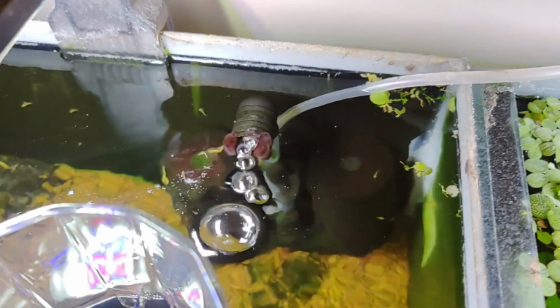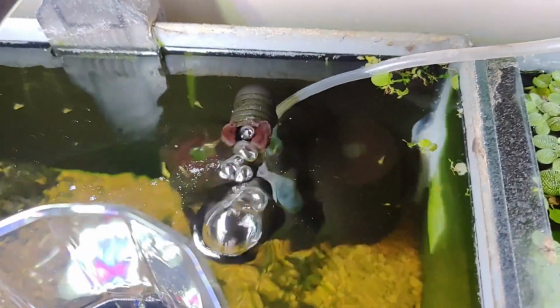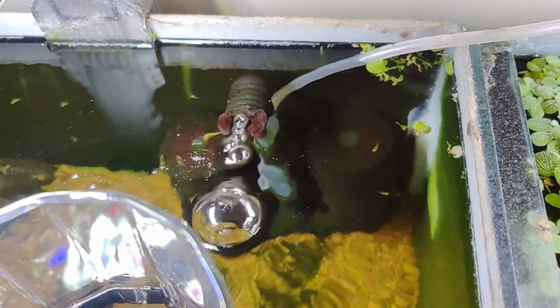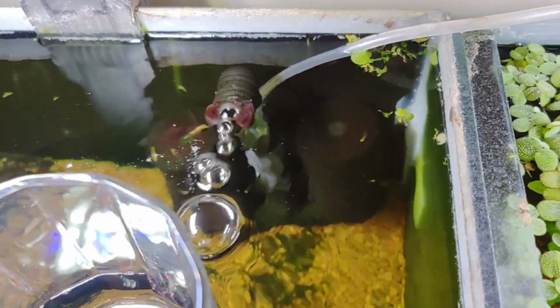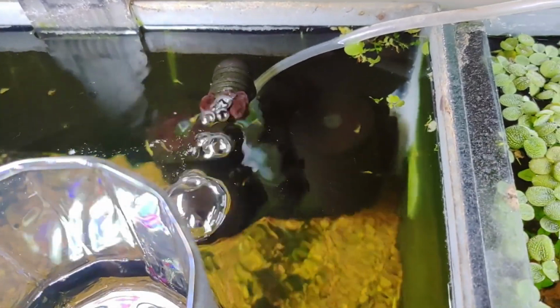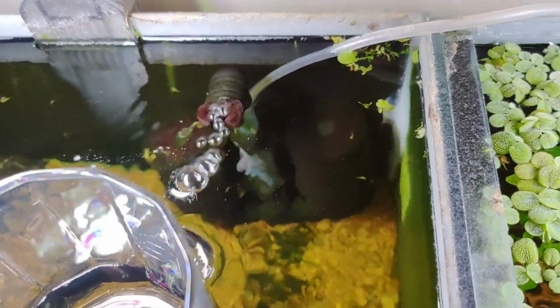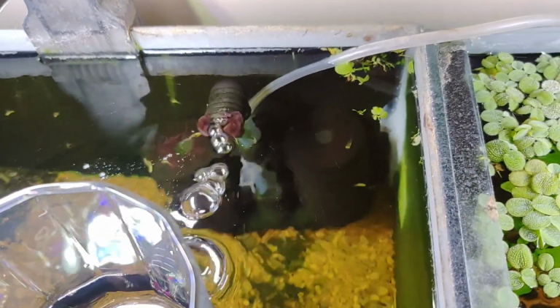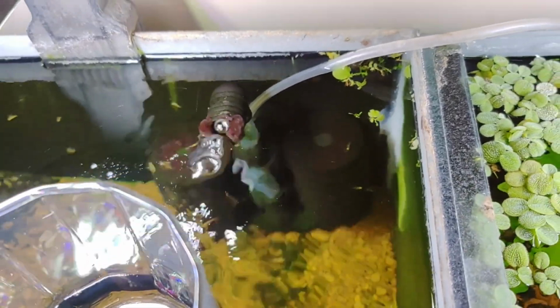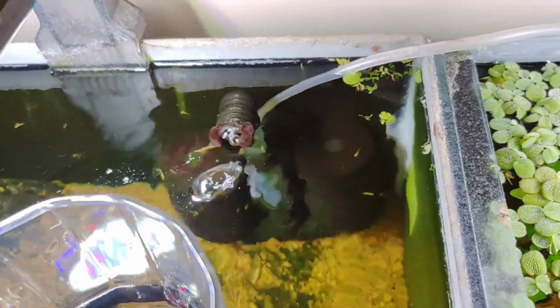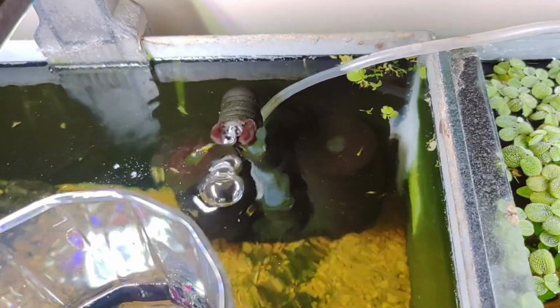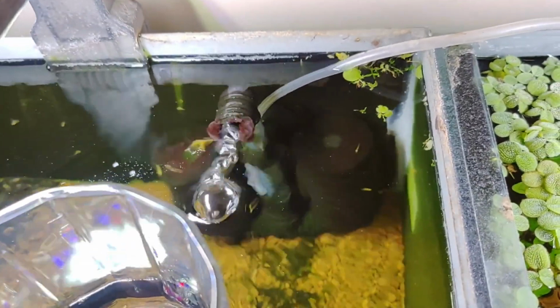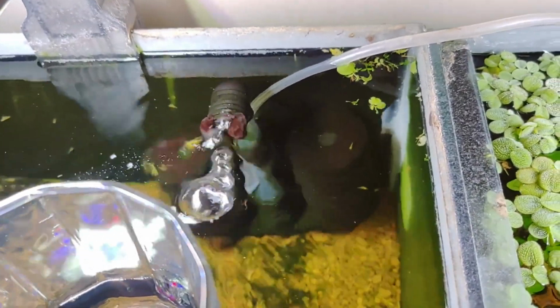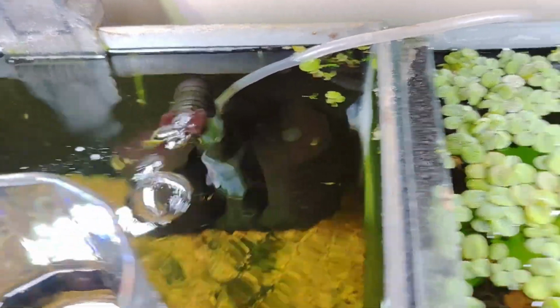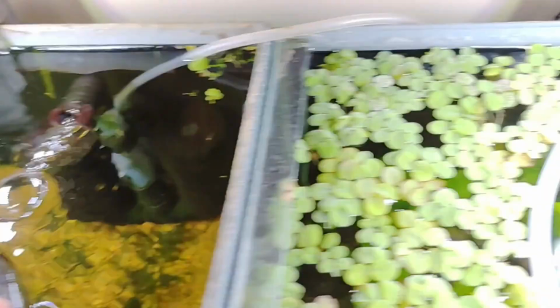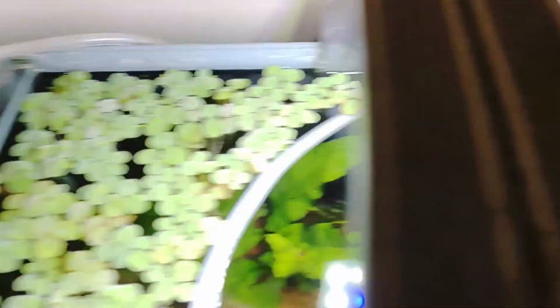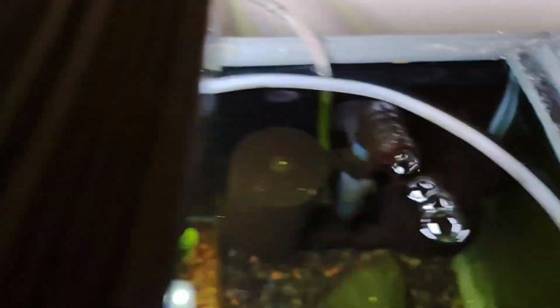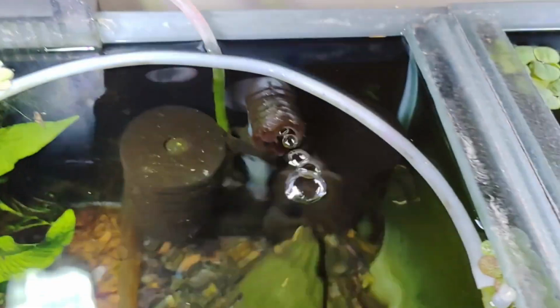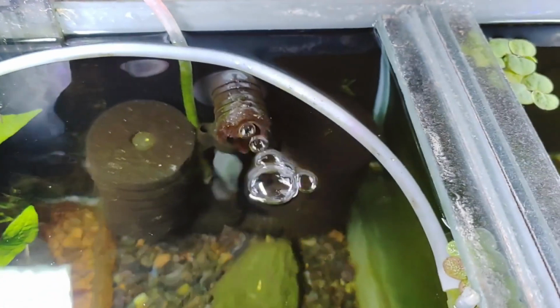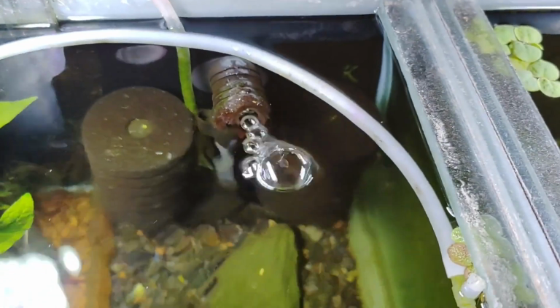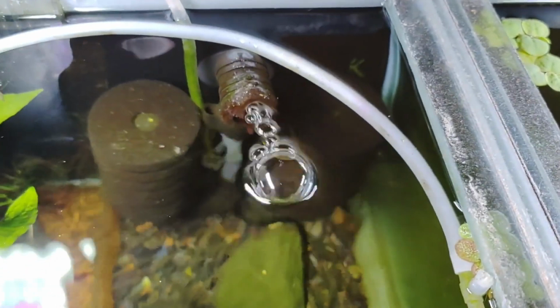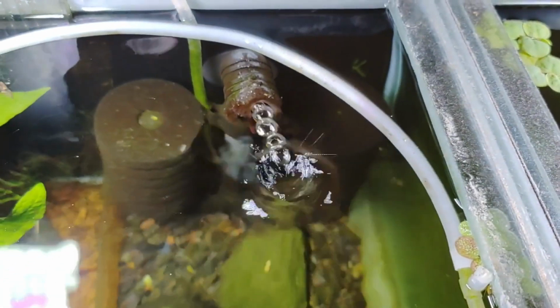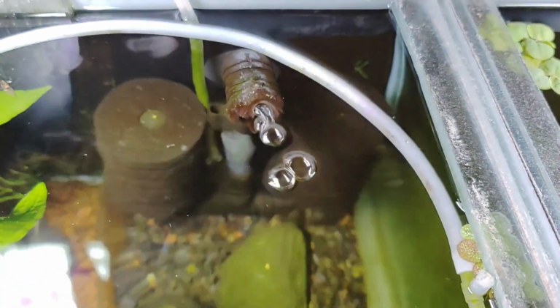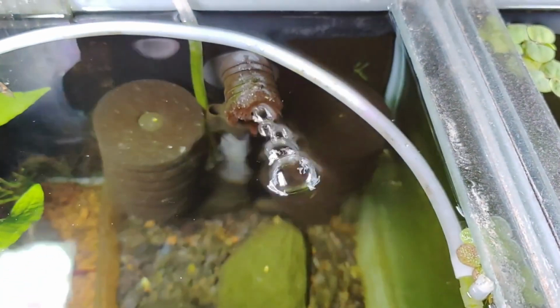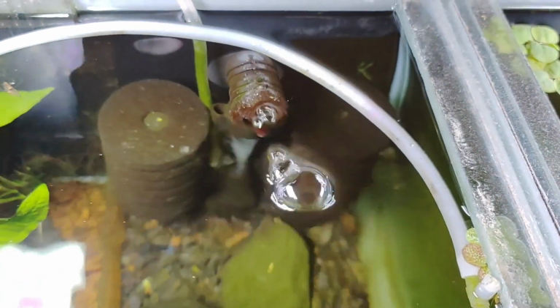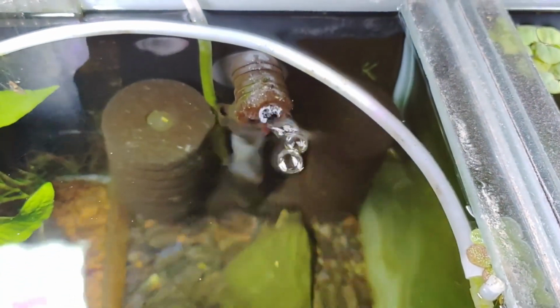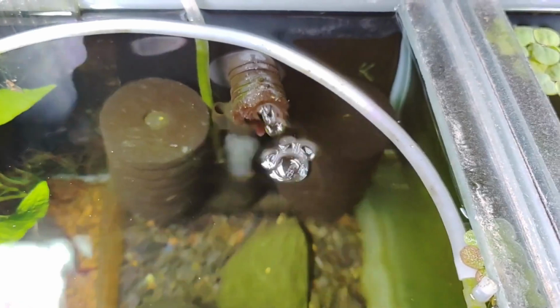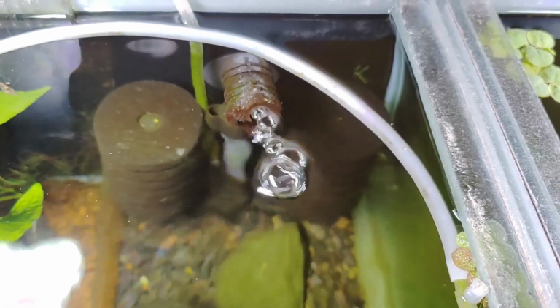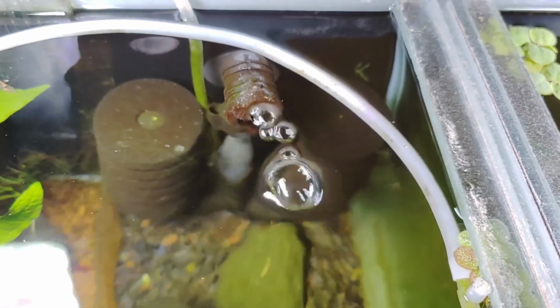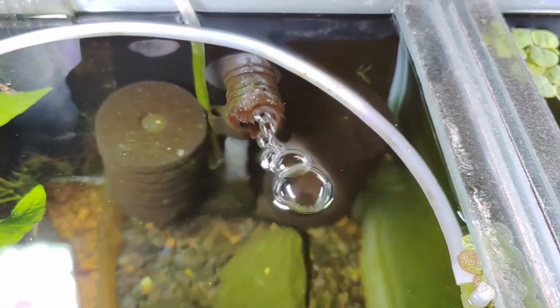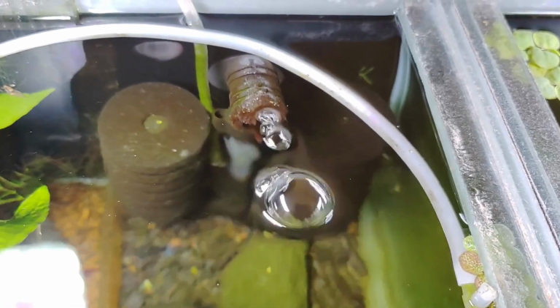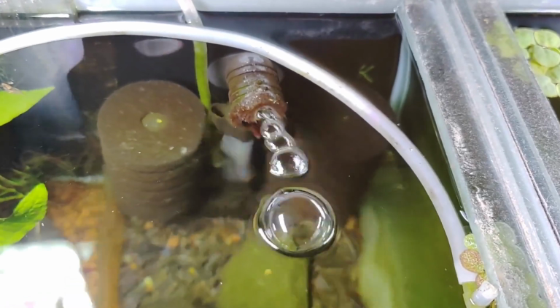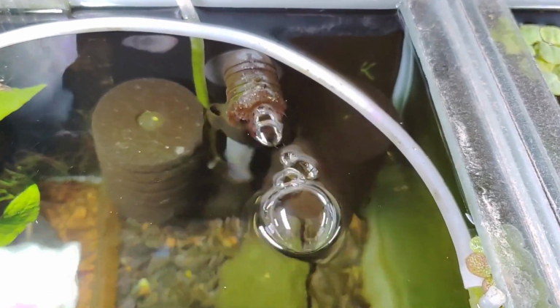Sponge filters: rinse sponge filters in dechlorinated water once a month or as needed to remove debris and prevent plugging.